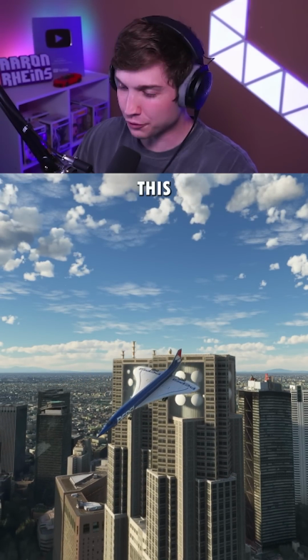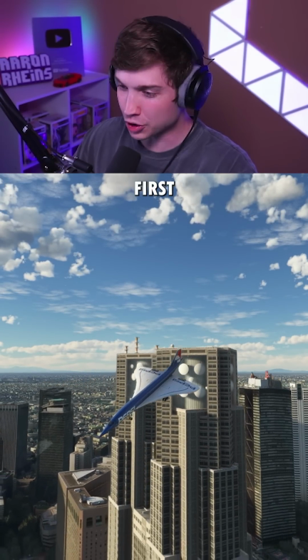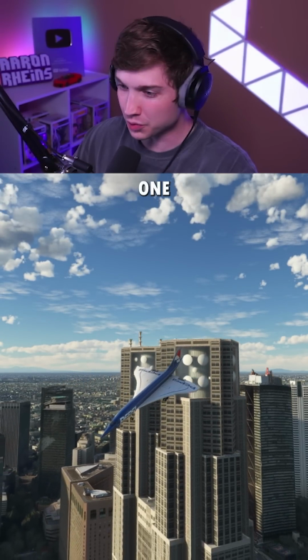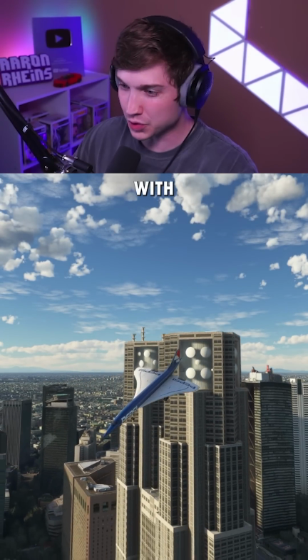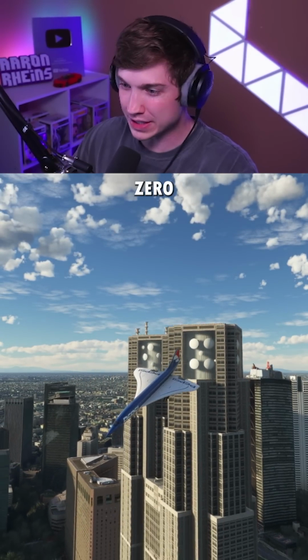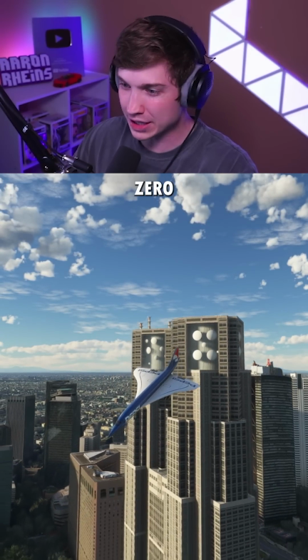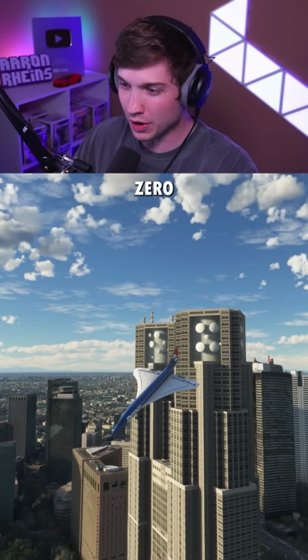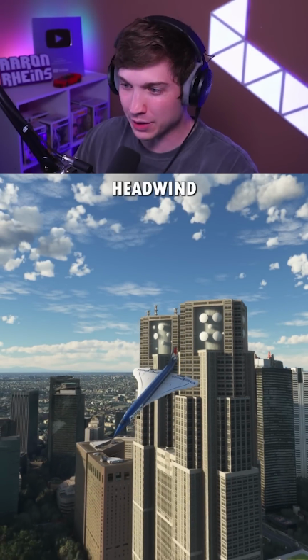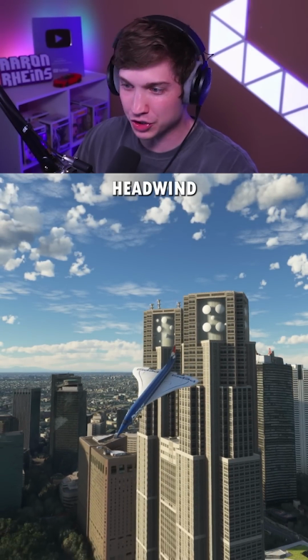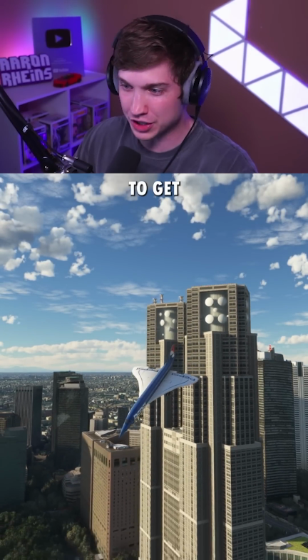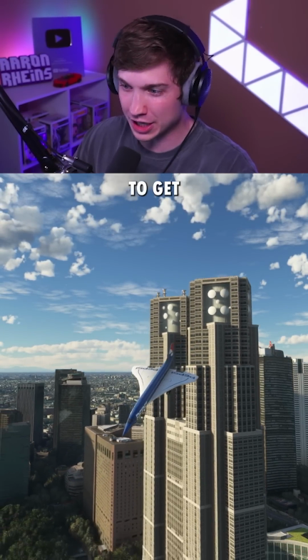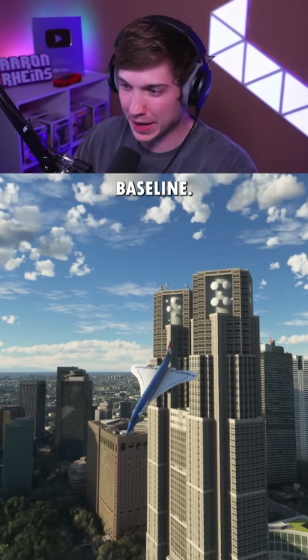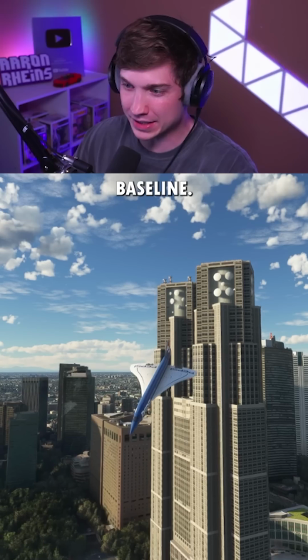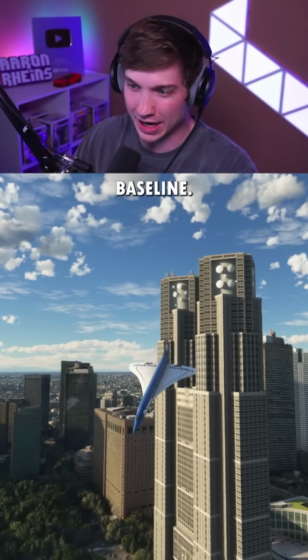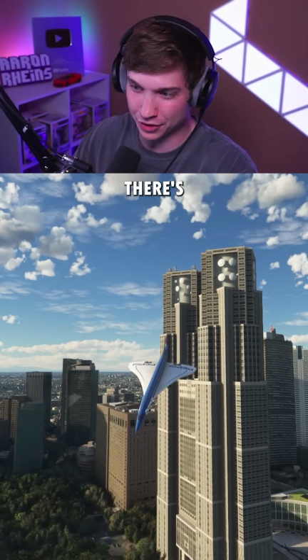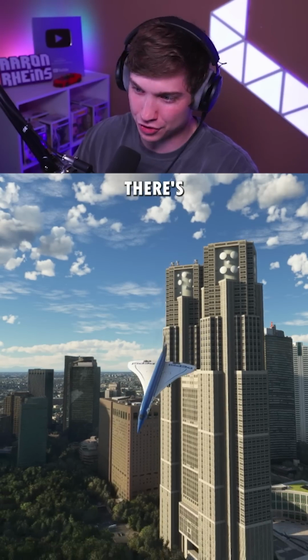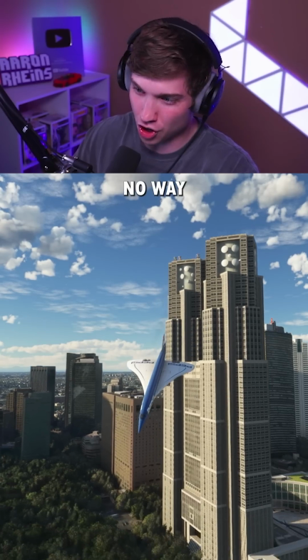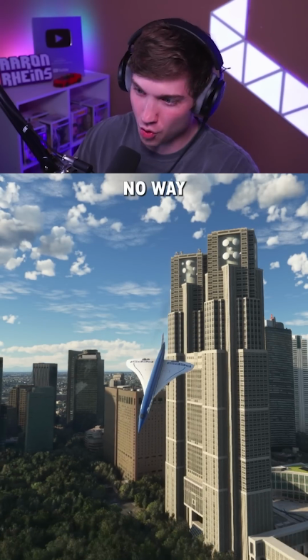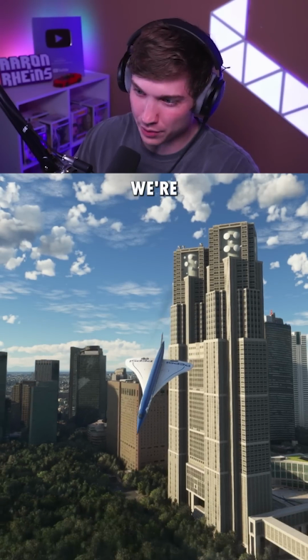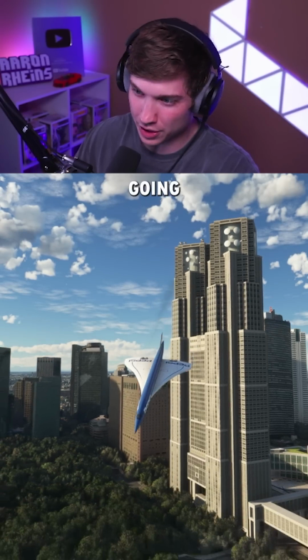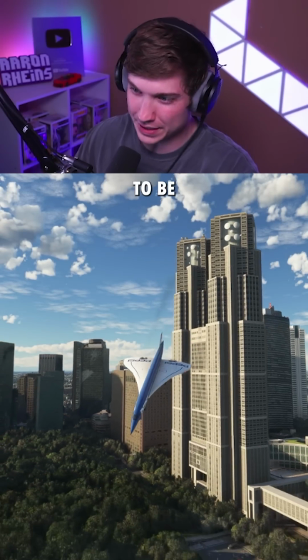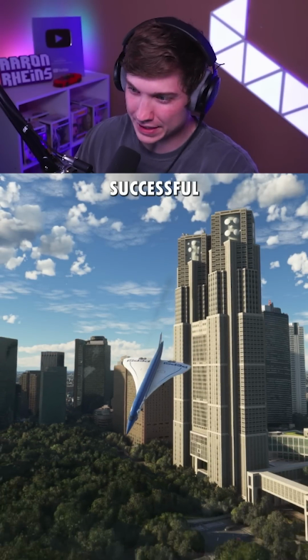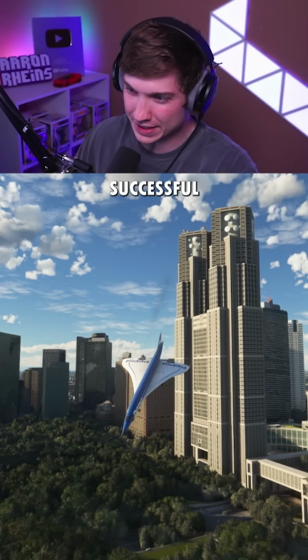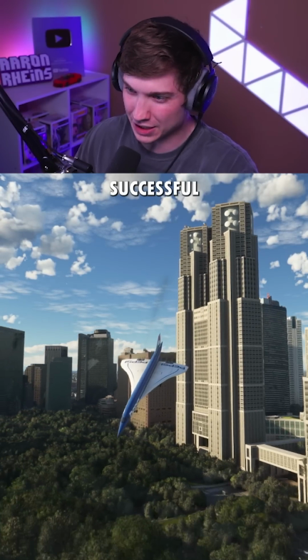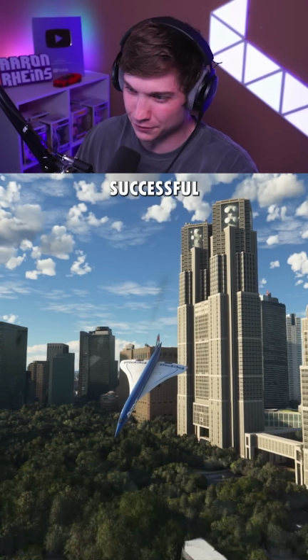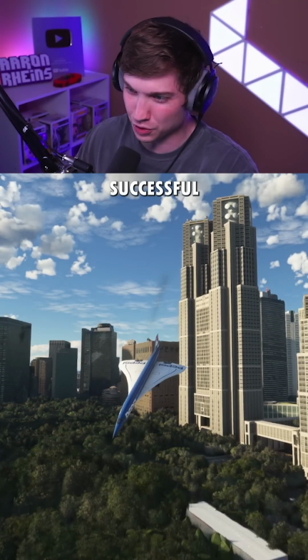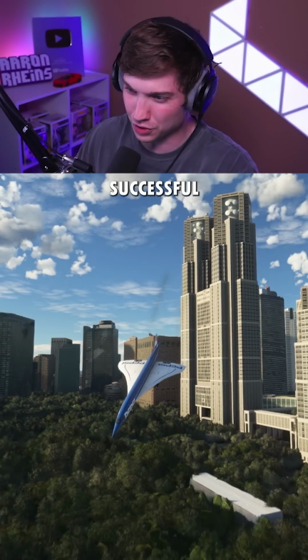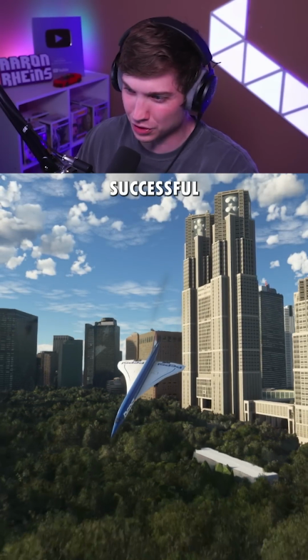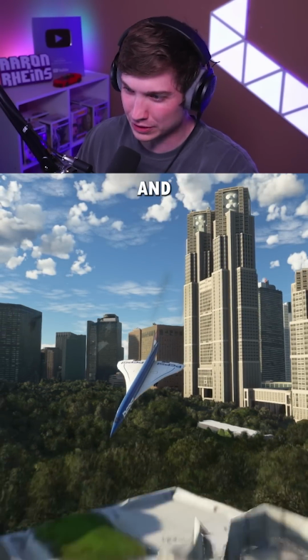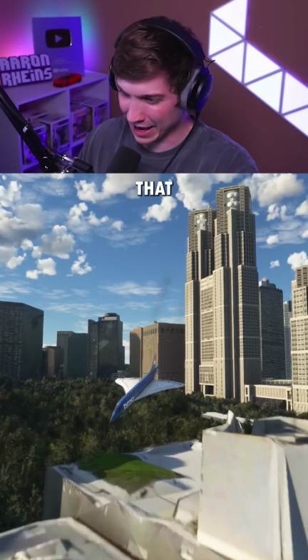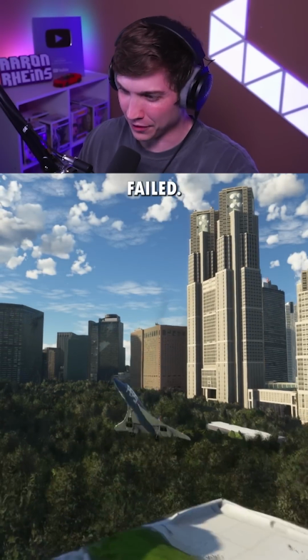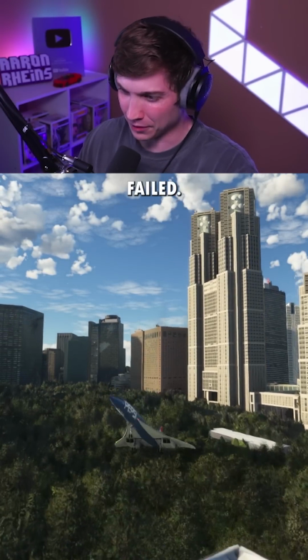This first one was with zero headwind just to get a baseline. There's no way we're going to be successful! And that failed.